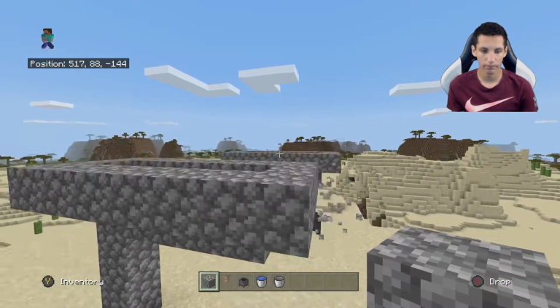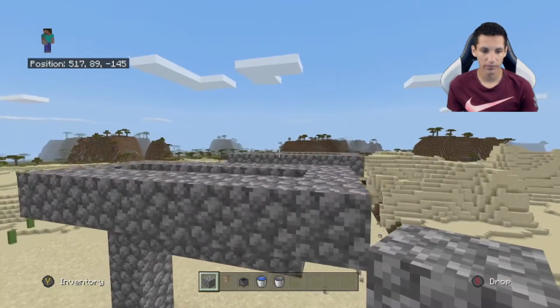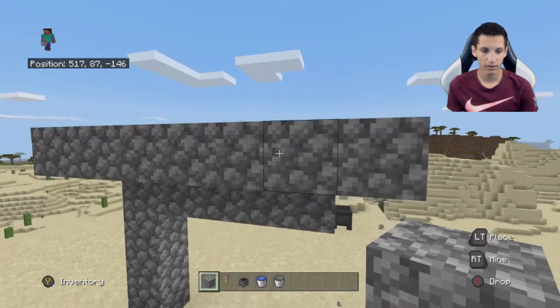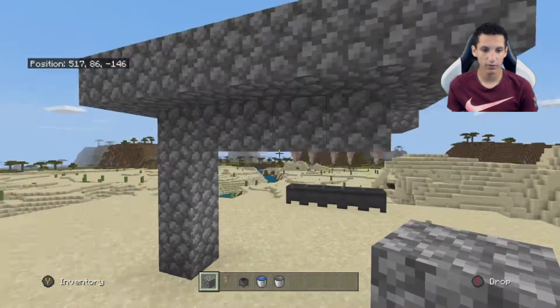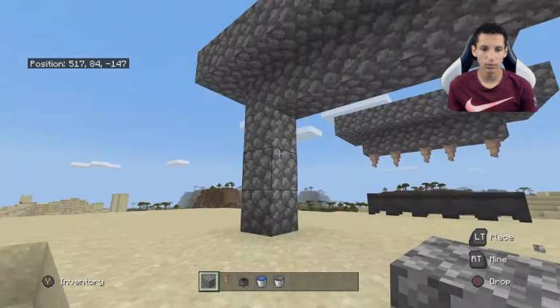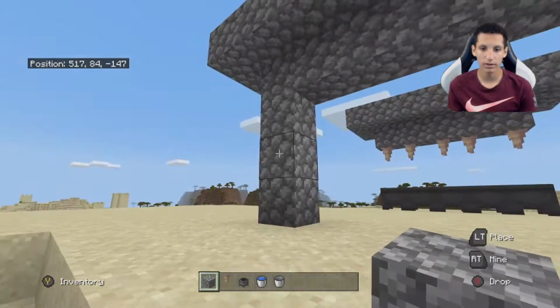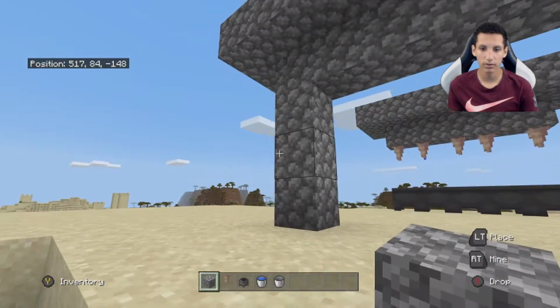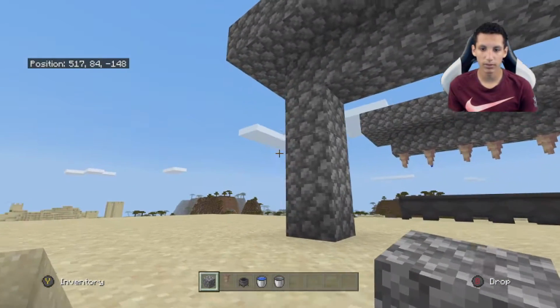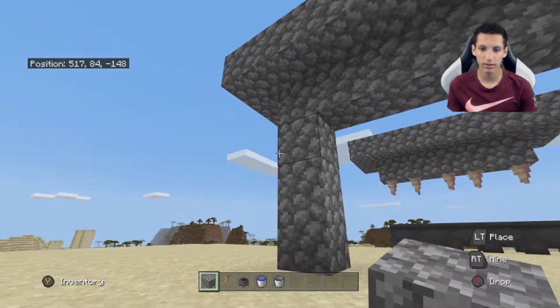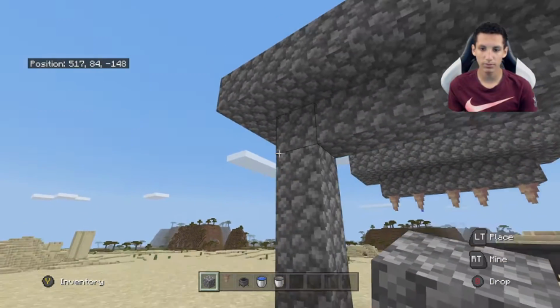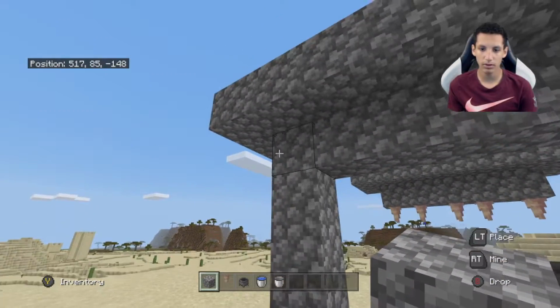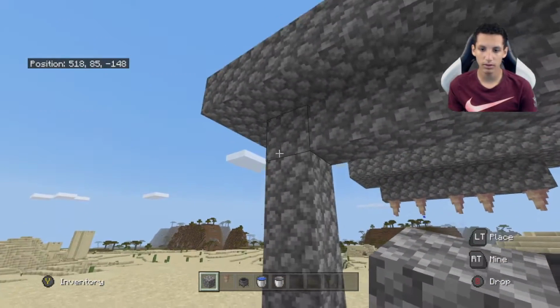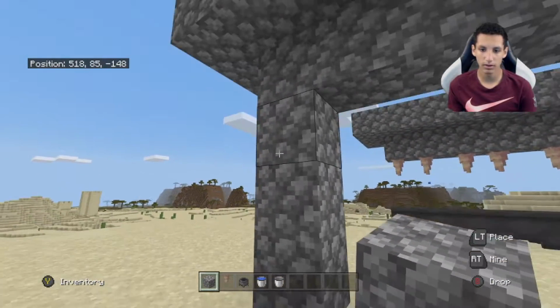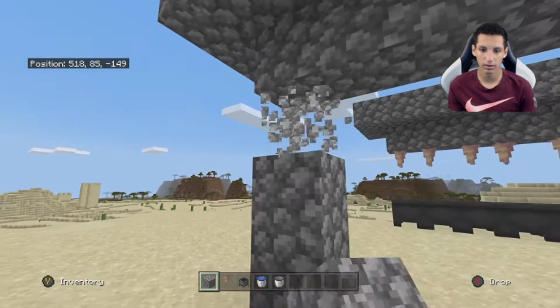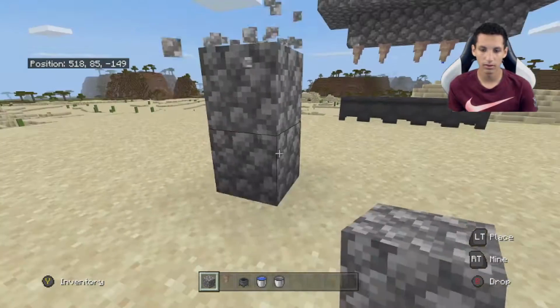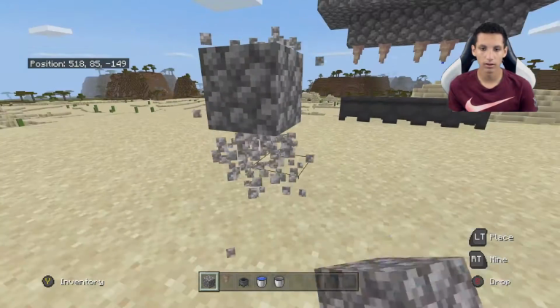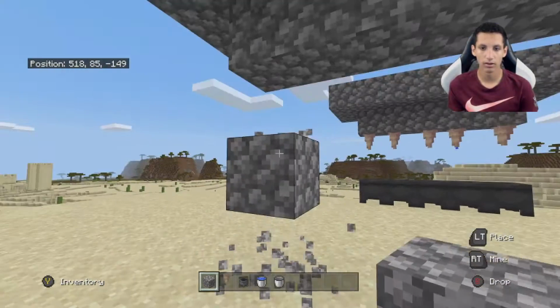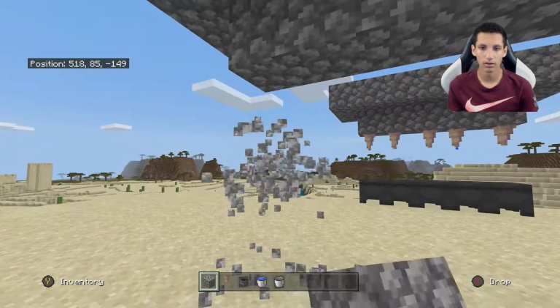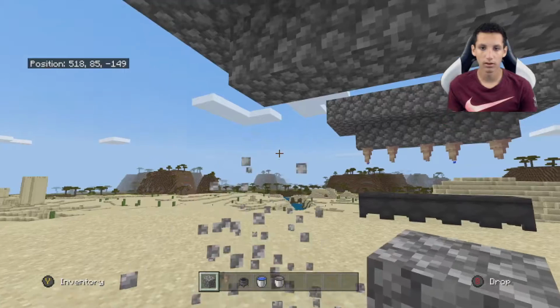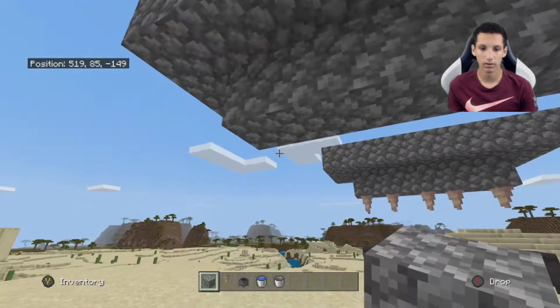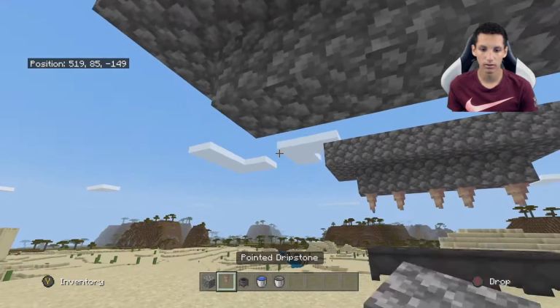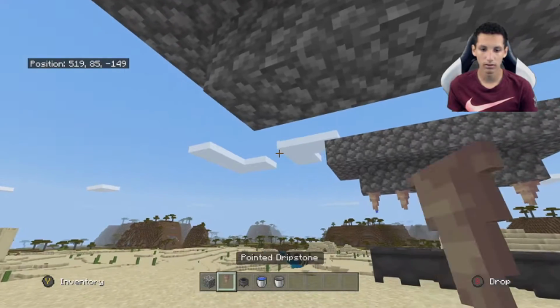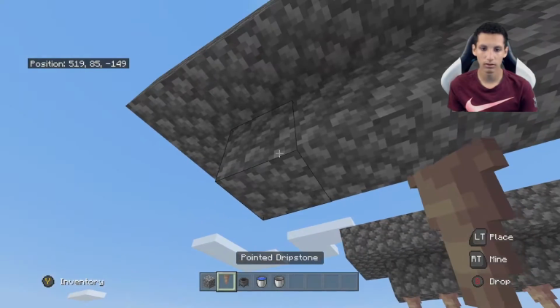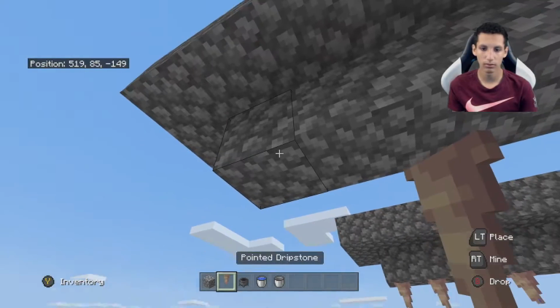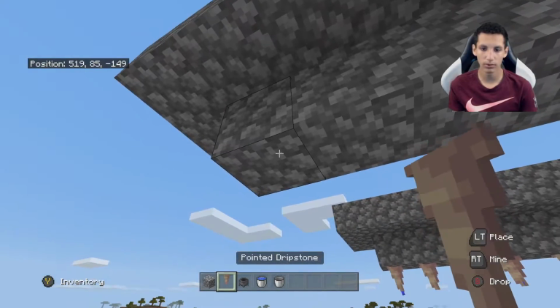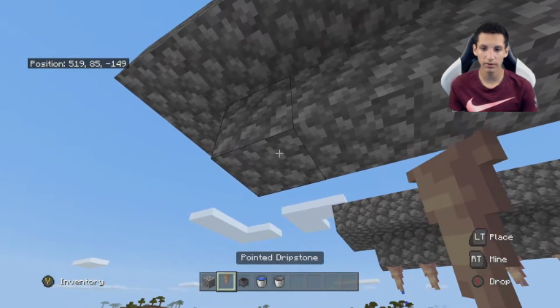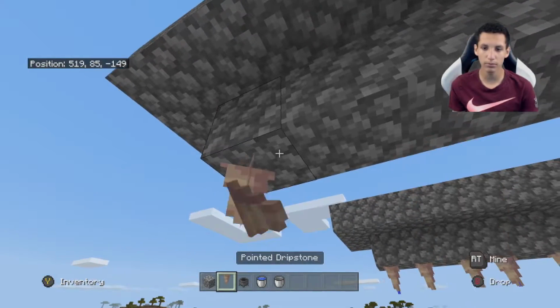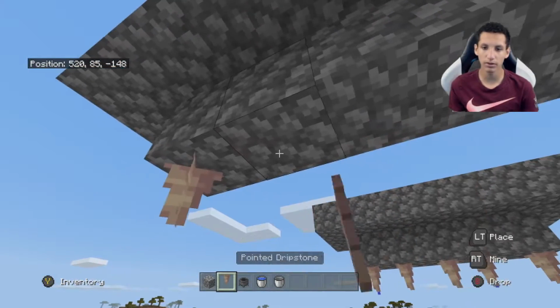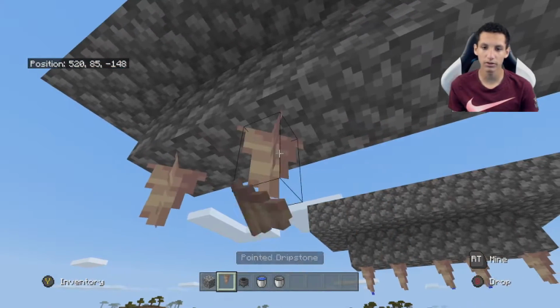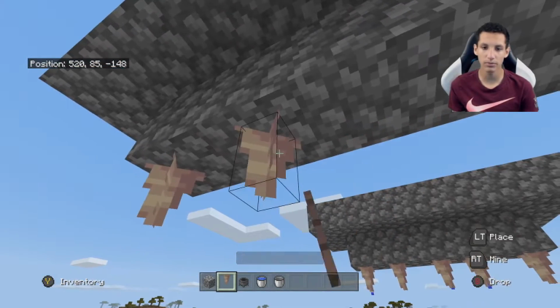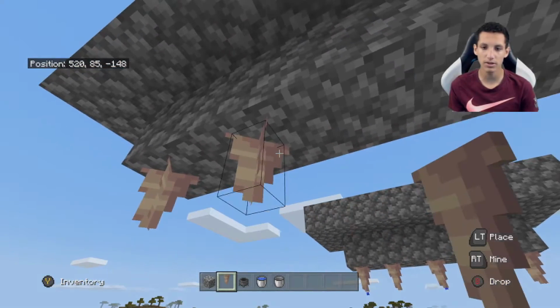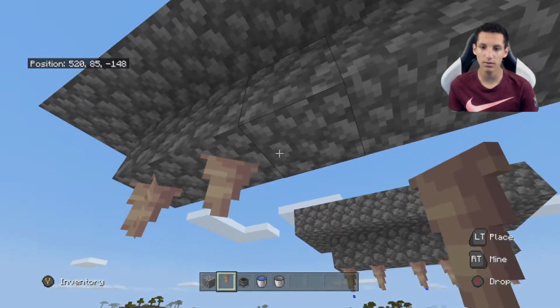Then, if you want, you can break this part. Place the pointed dripstone.